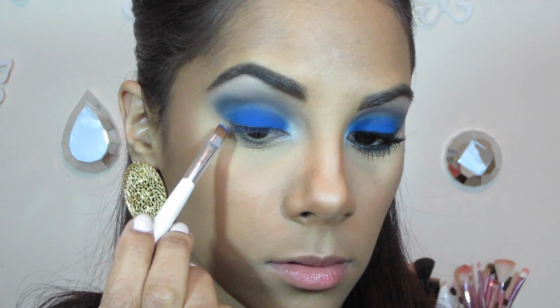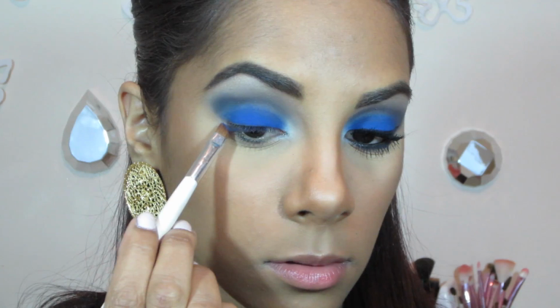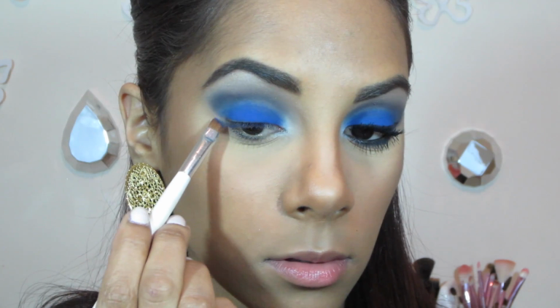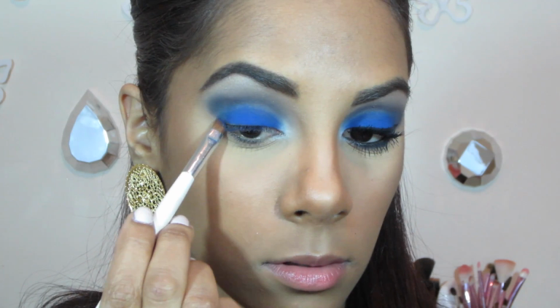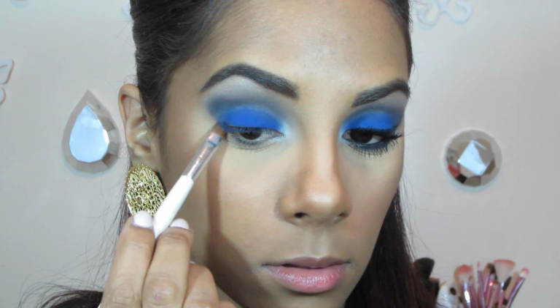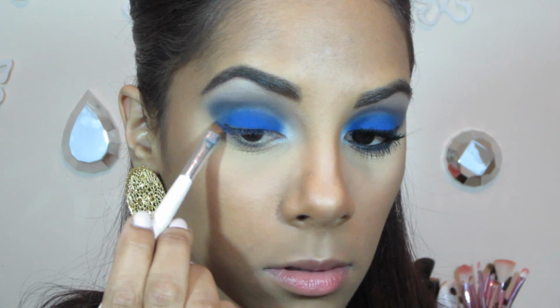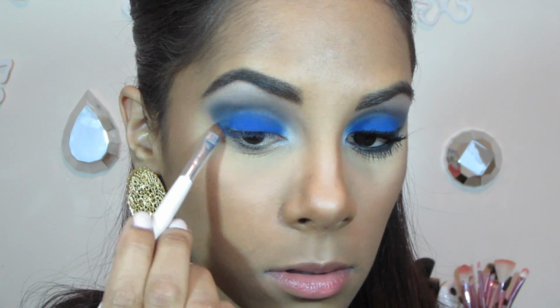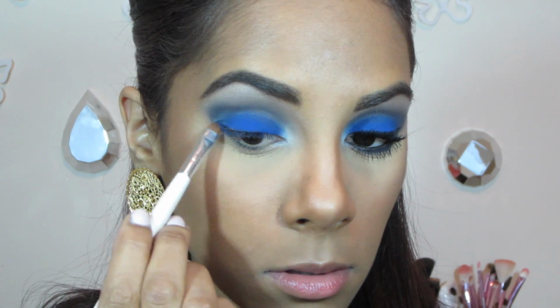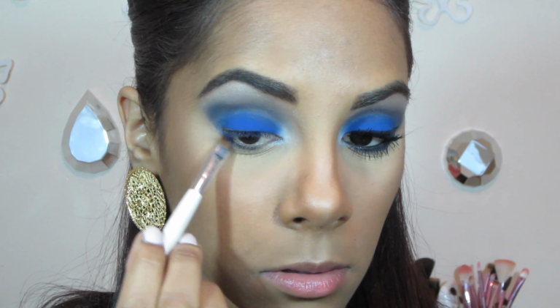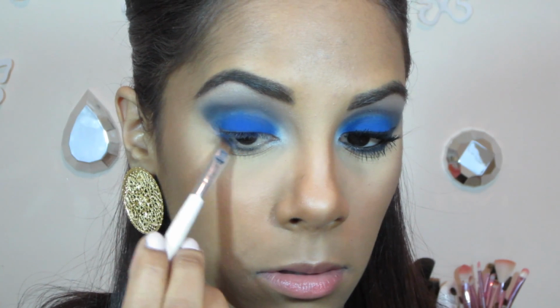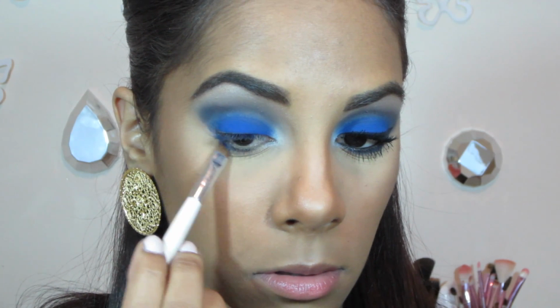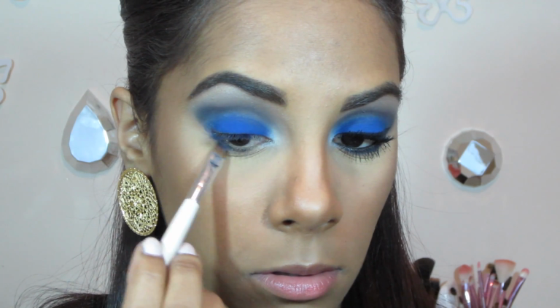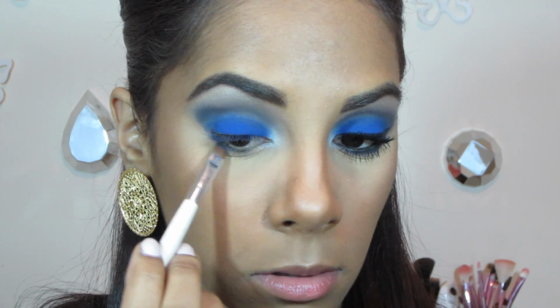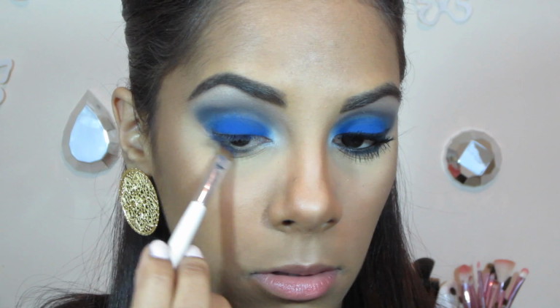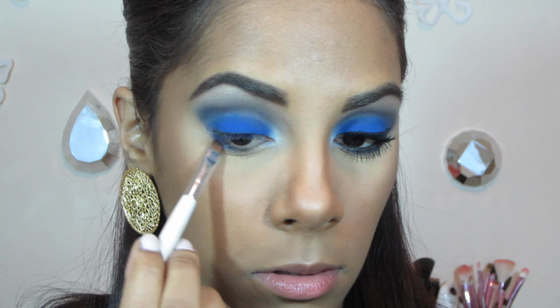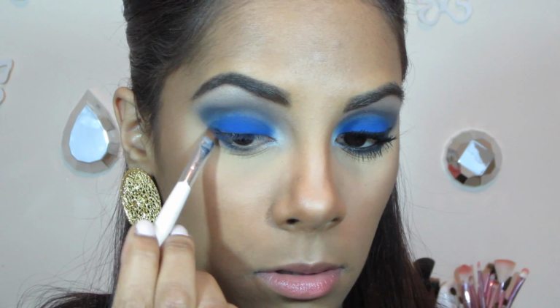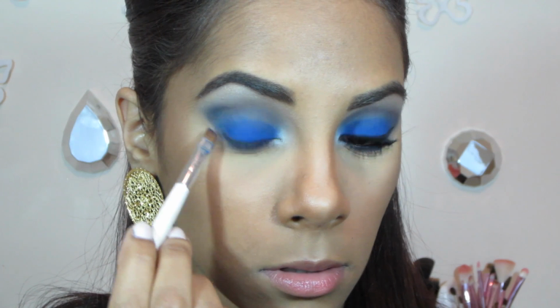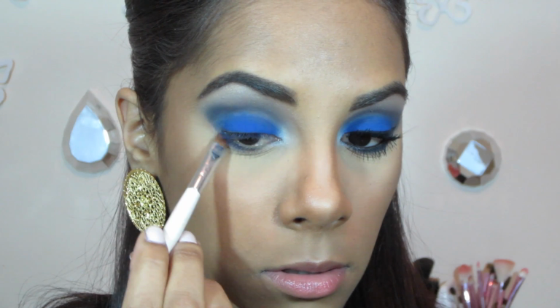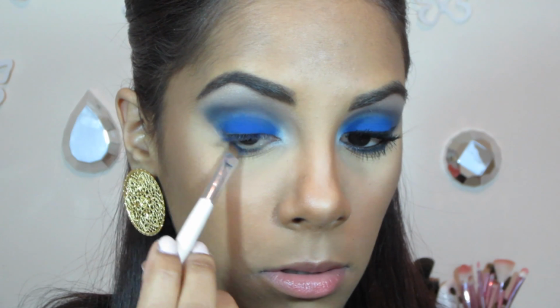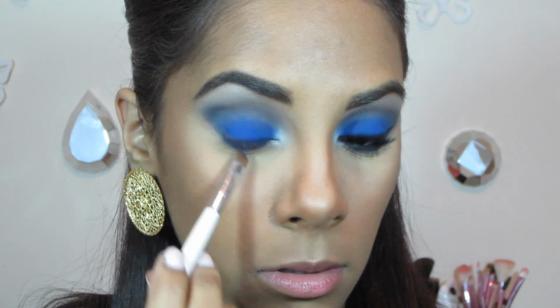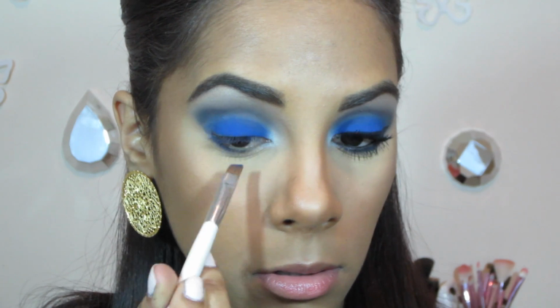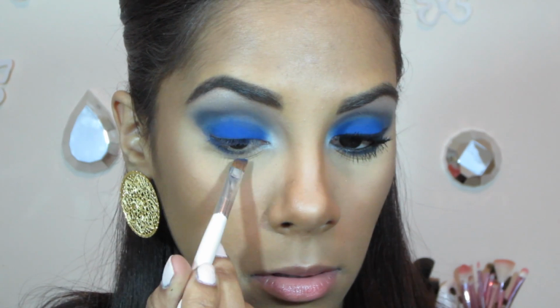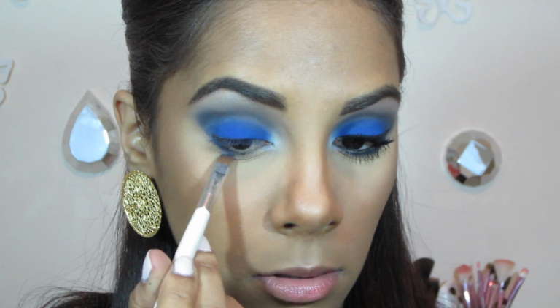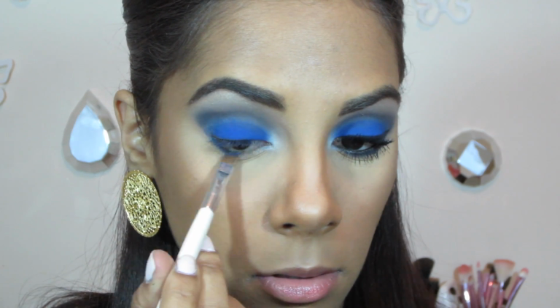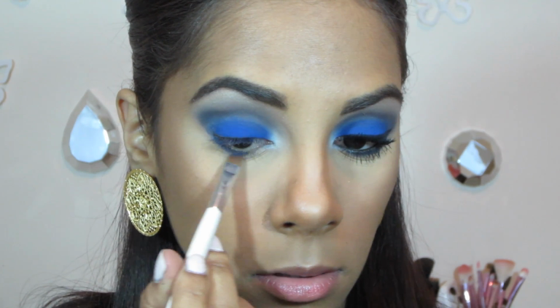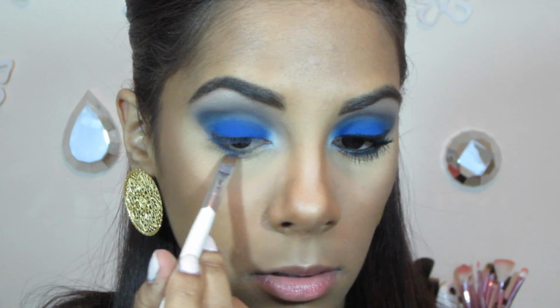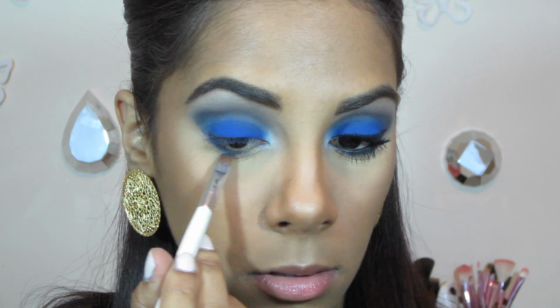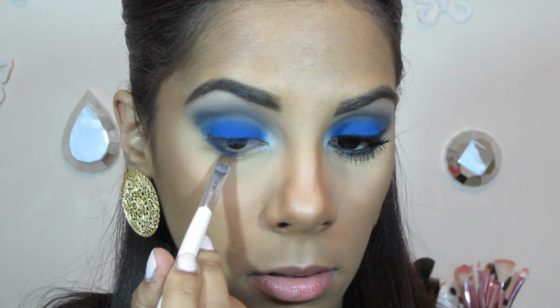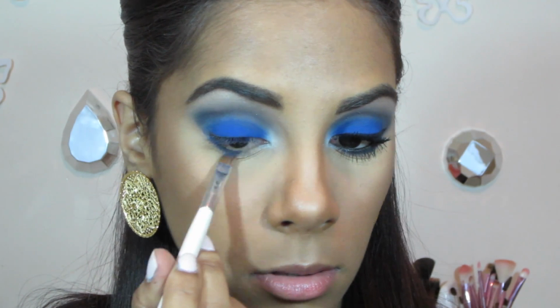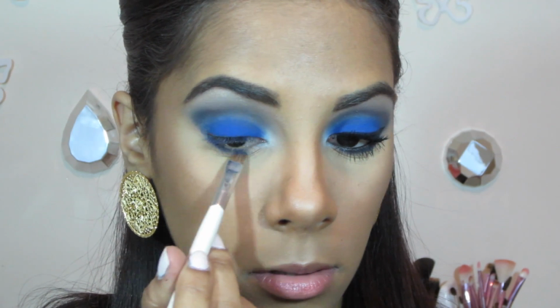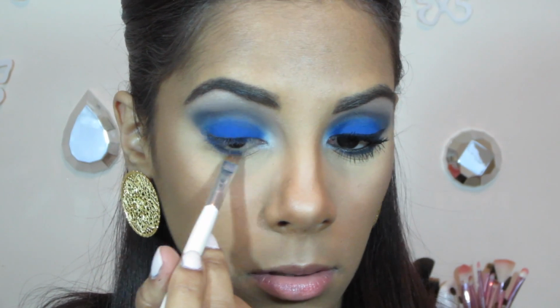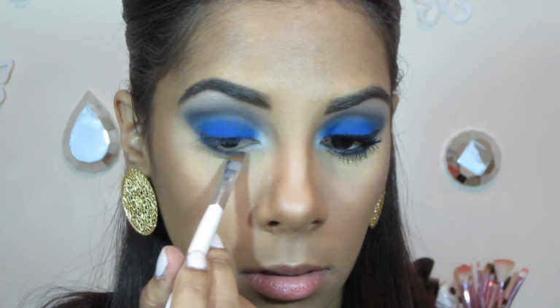For my lower lash line I'm just applying the same blue eyeshadow and a little bit of black in the outer corner.